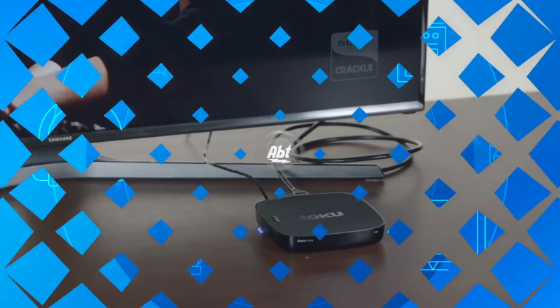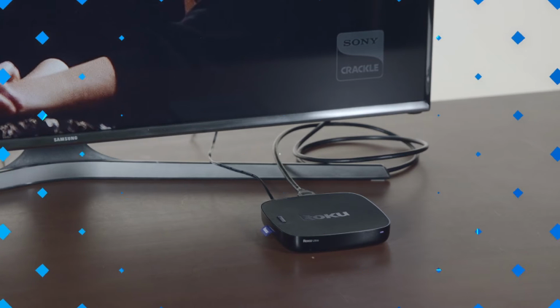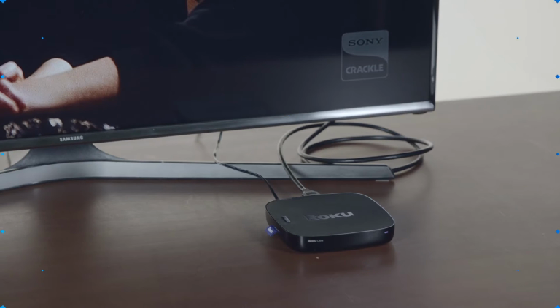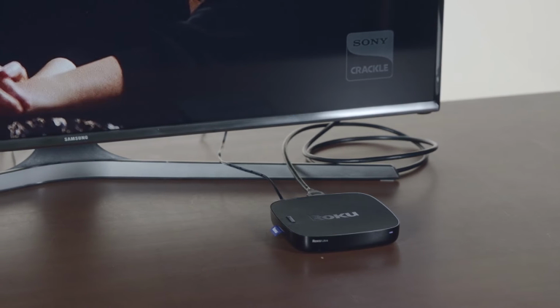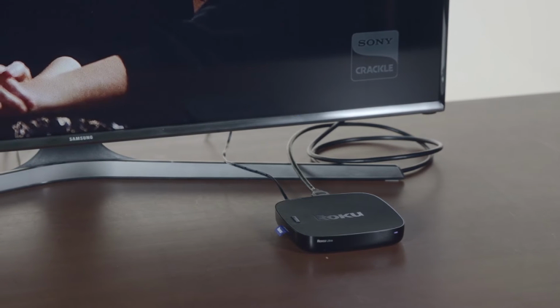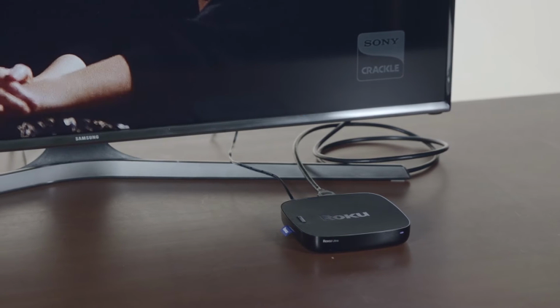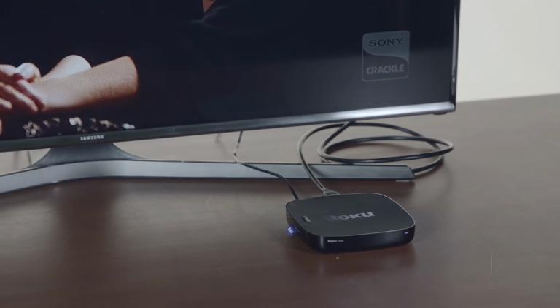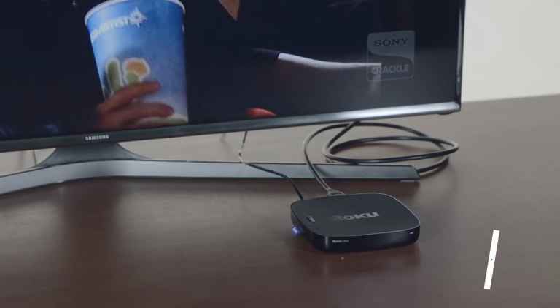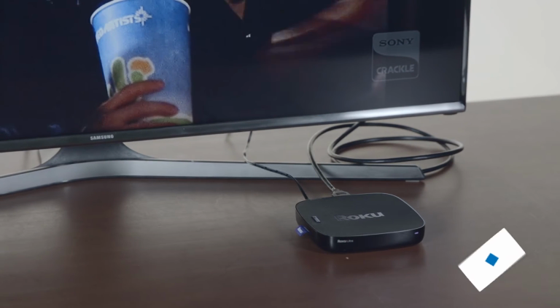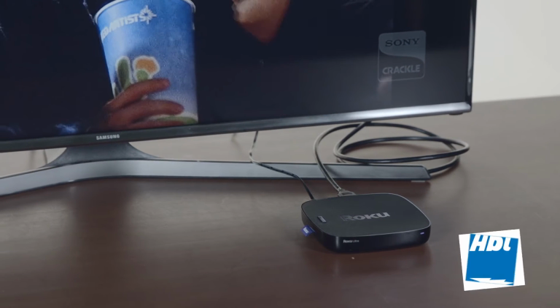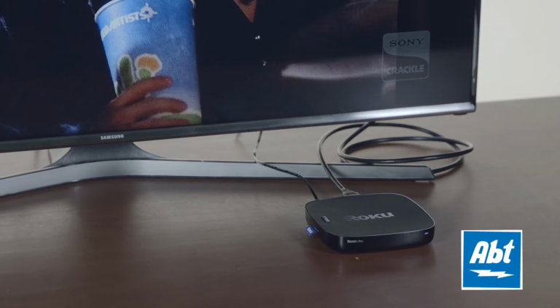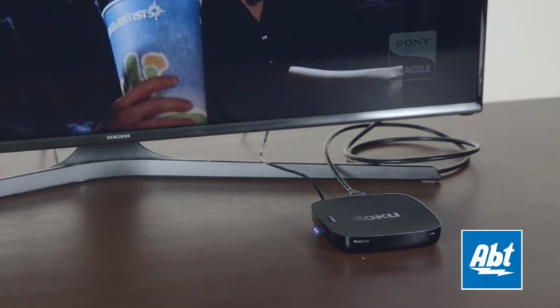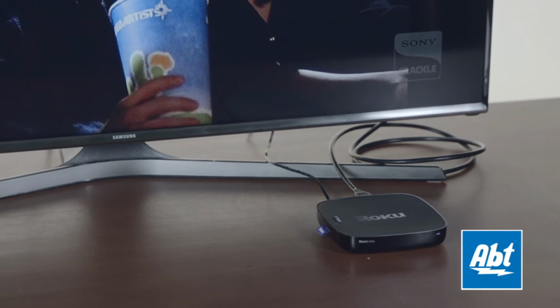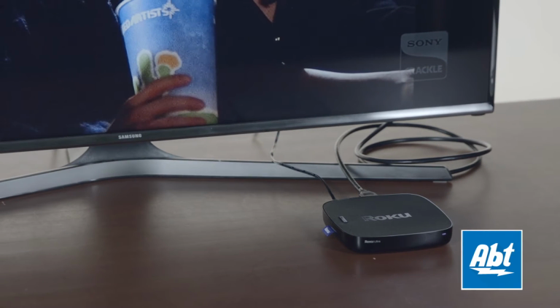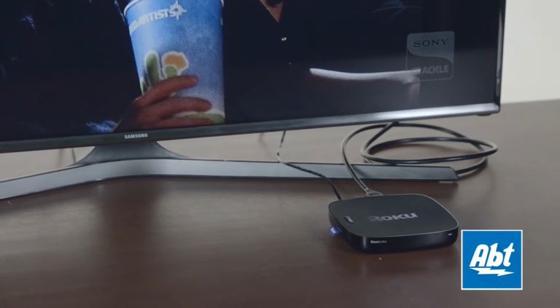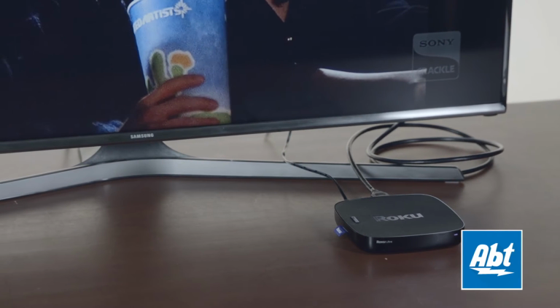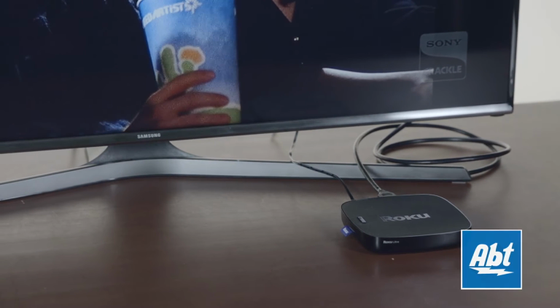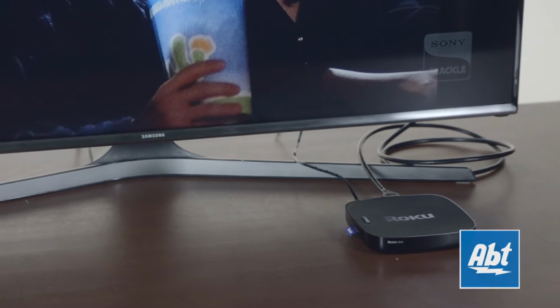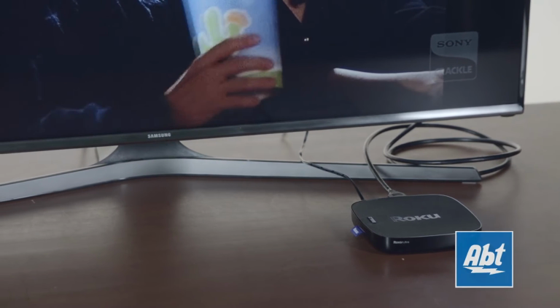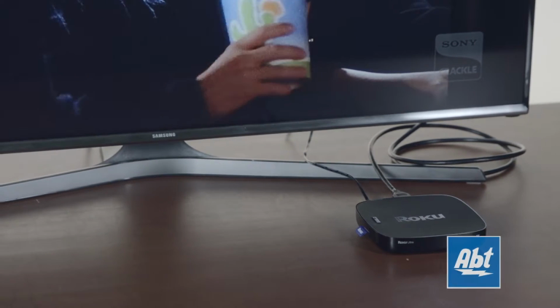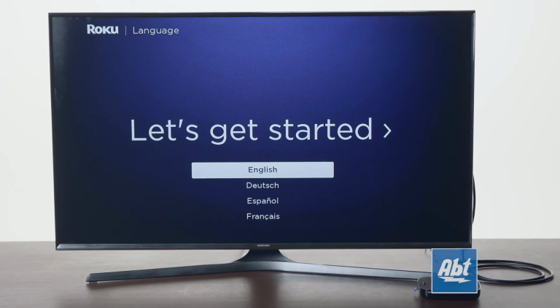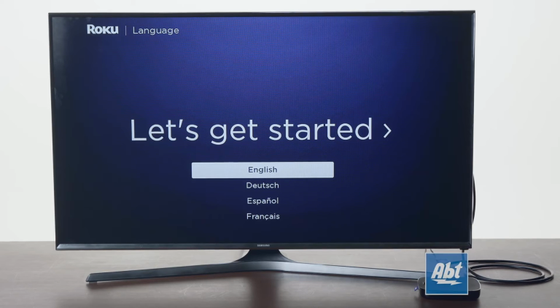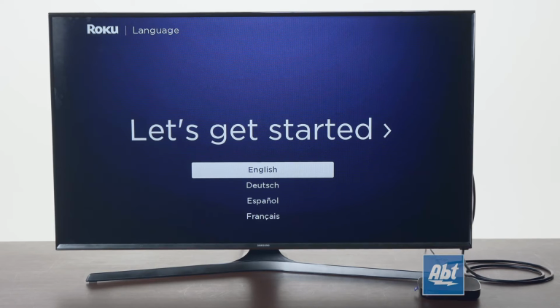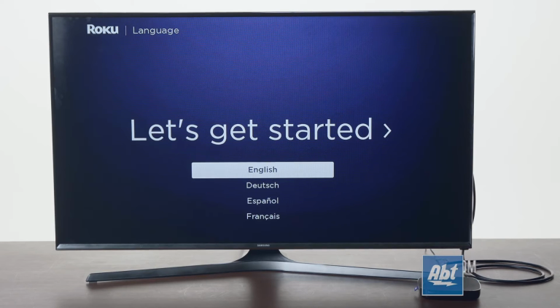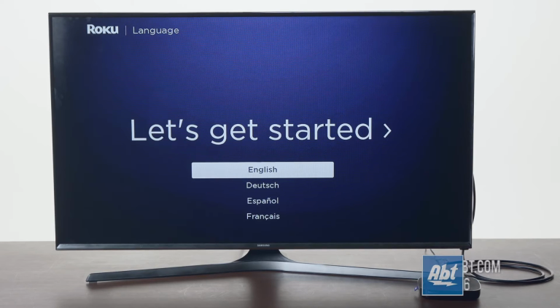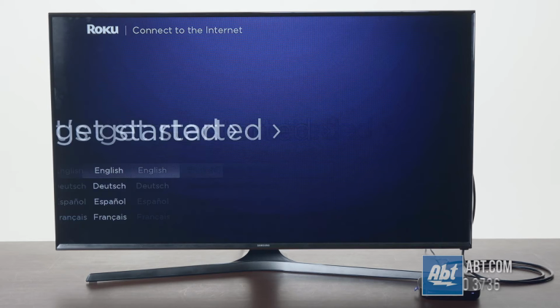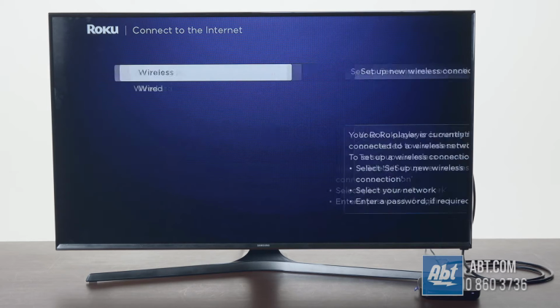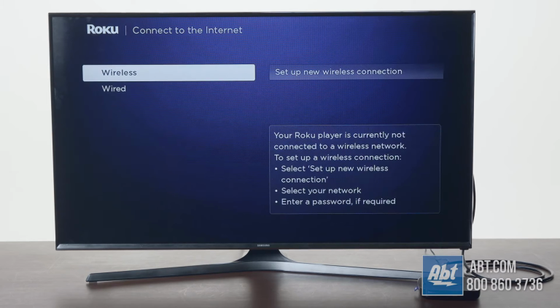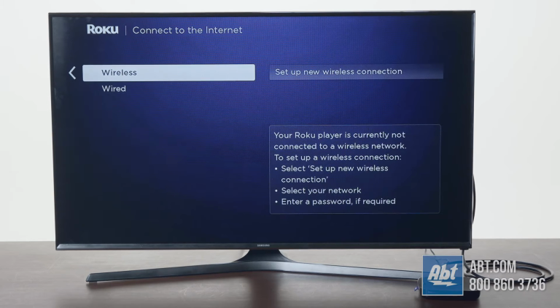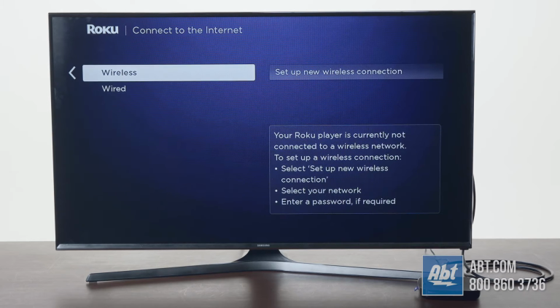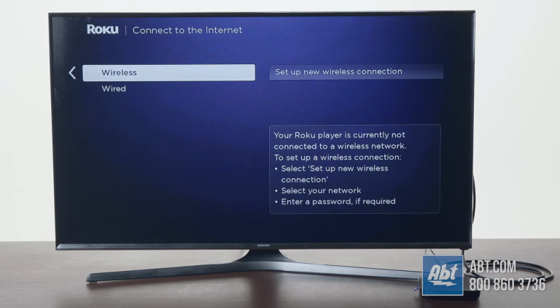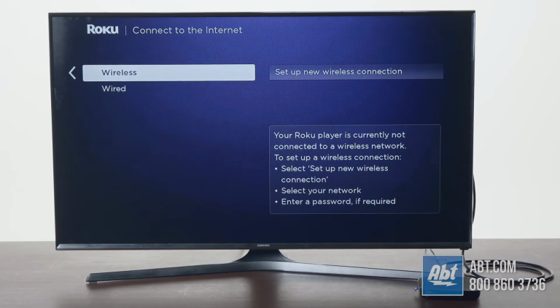Hey everybody, Carl here from Abt. In this video we're going to show you how to set up your Roku without needing to enter a credit card number.